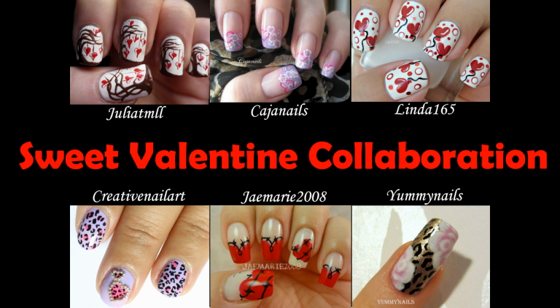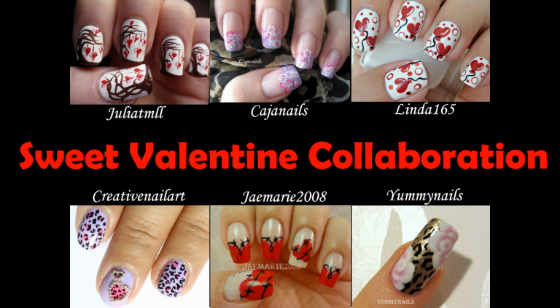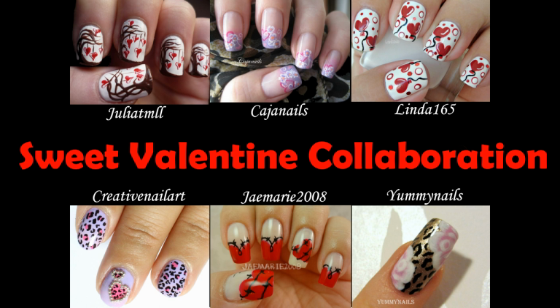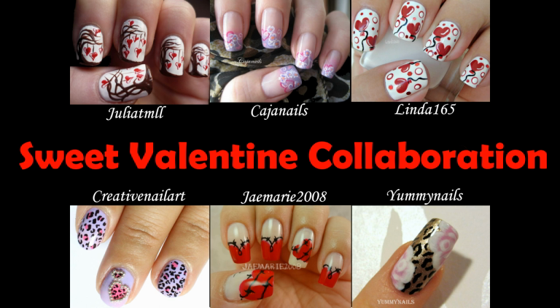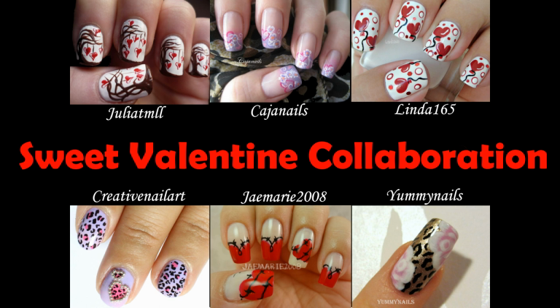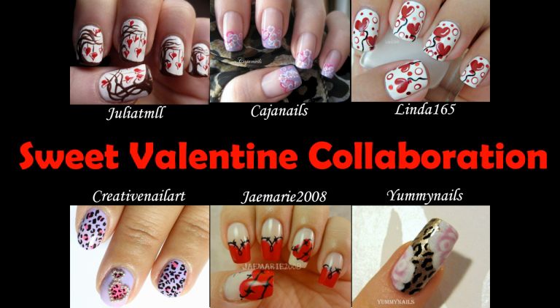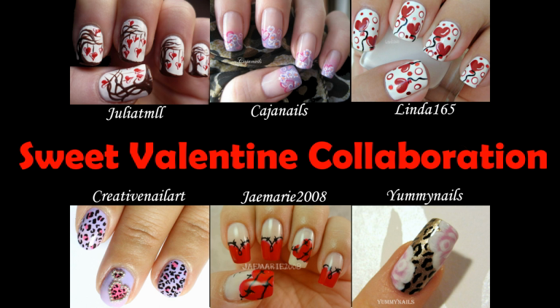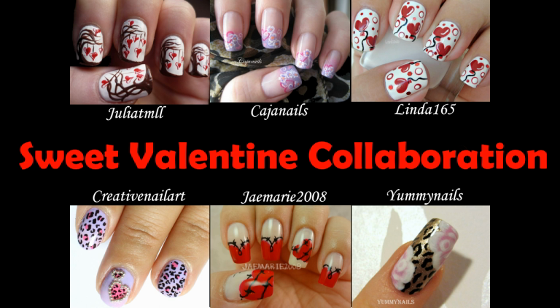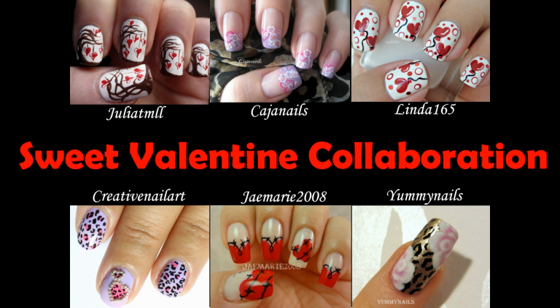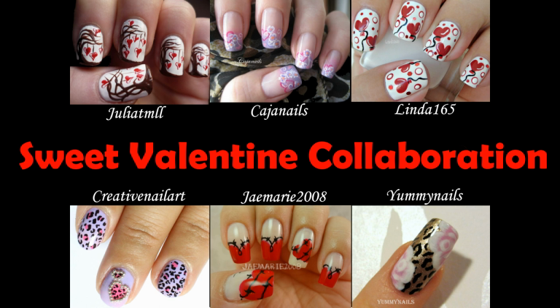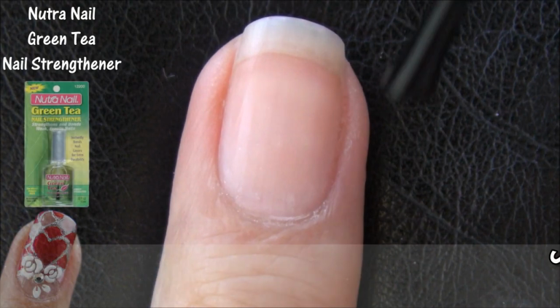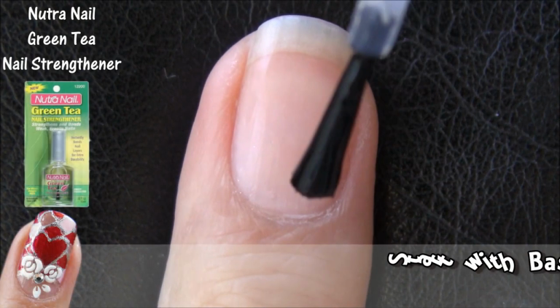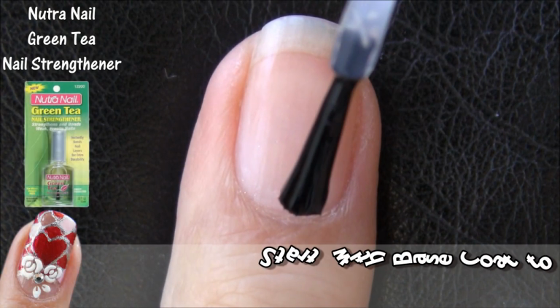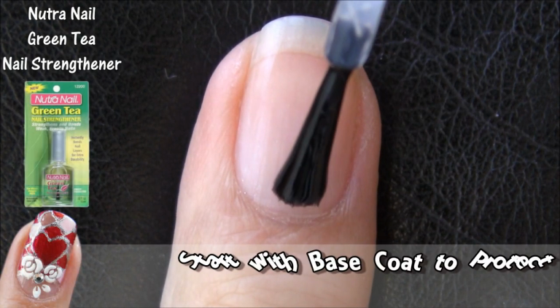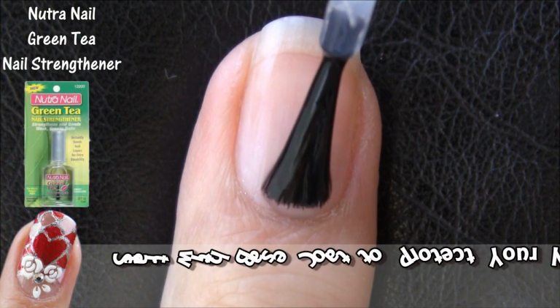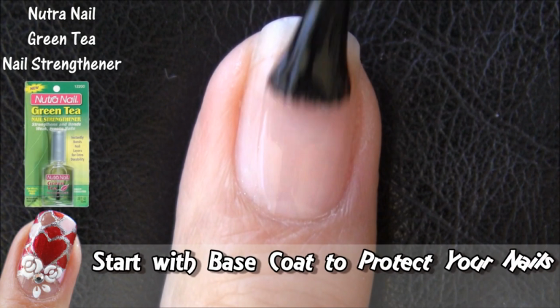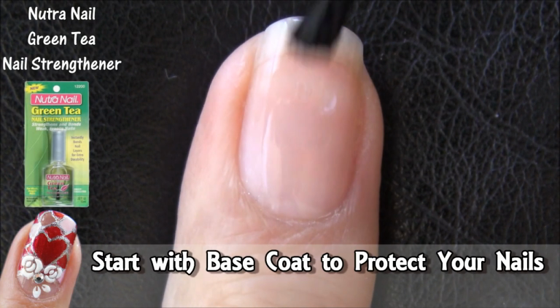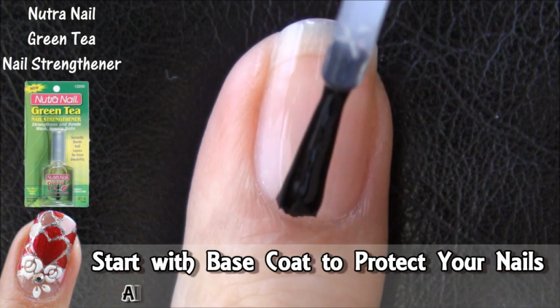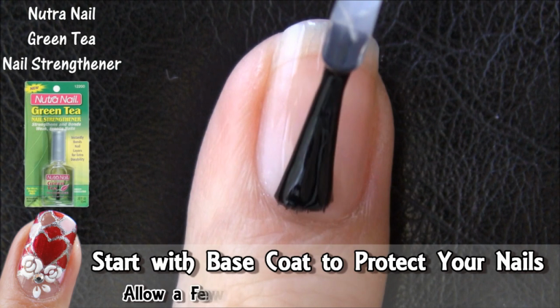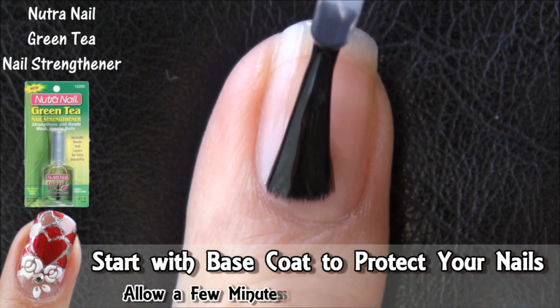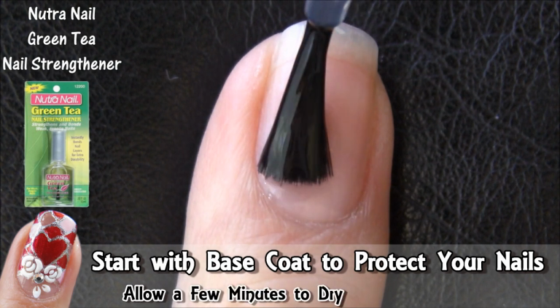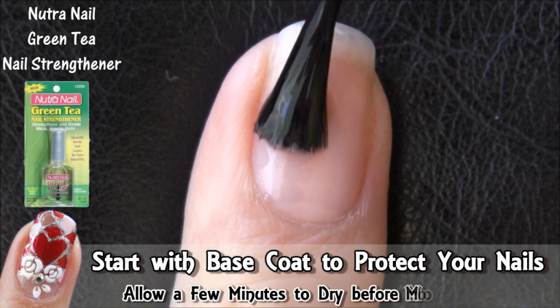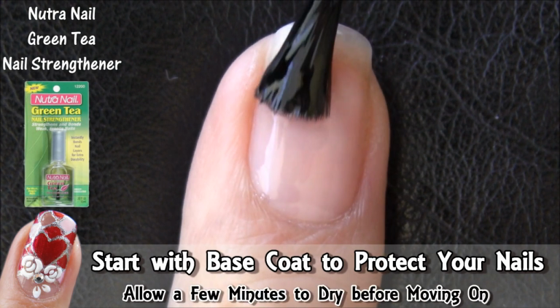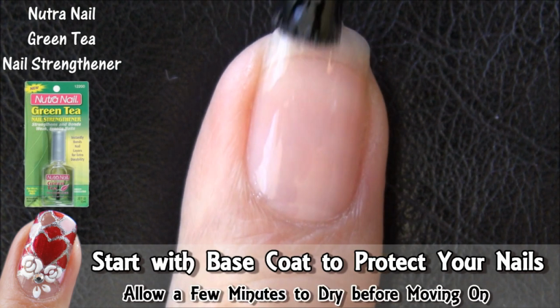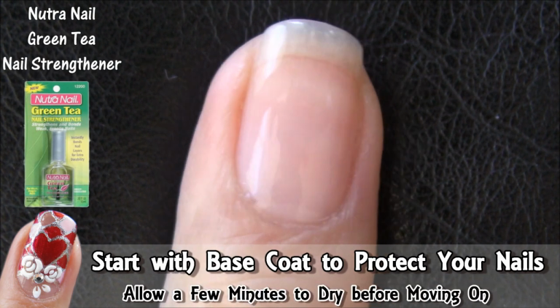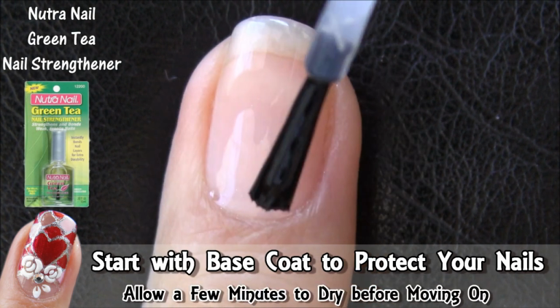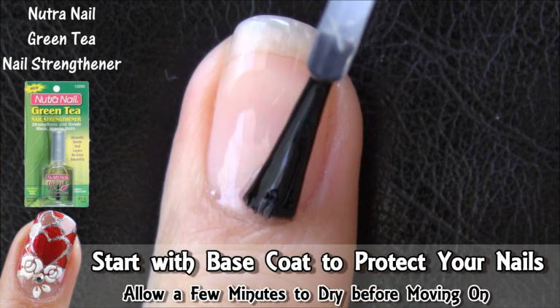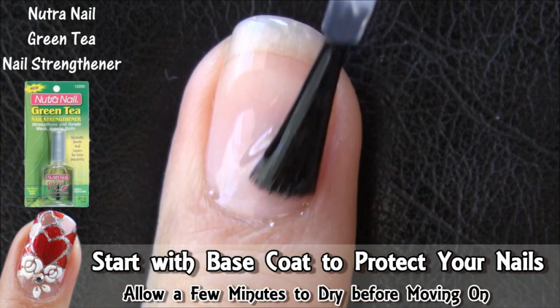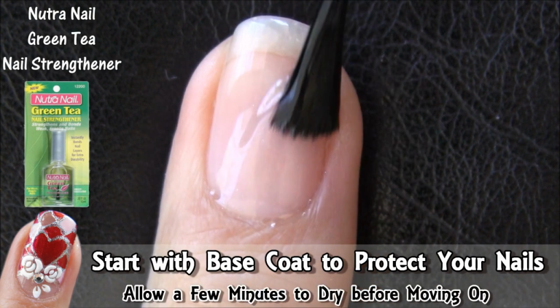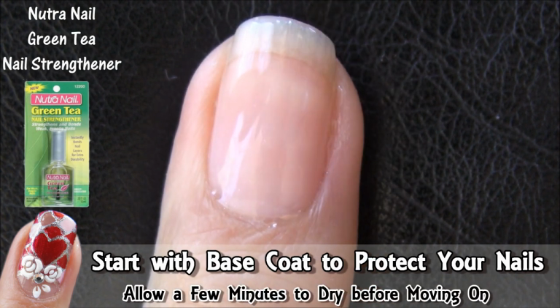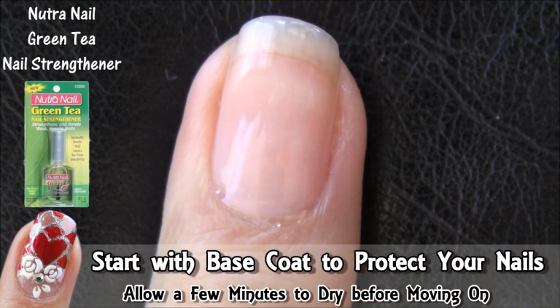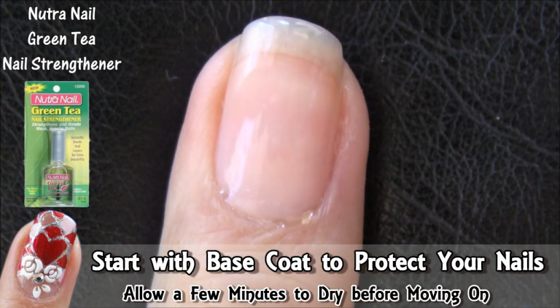Something for everyone! Leave a comment — are you pro or anti-Valentine this year? Now let's continue with the tutorial.